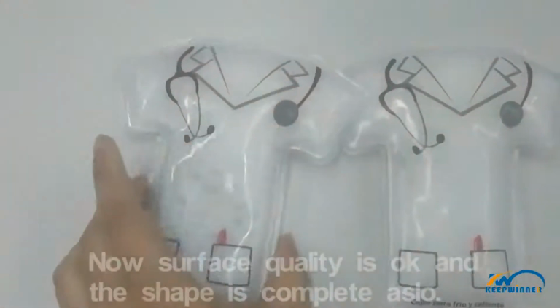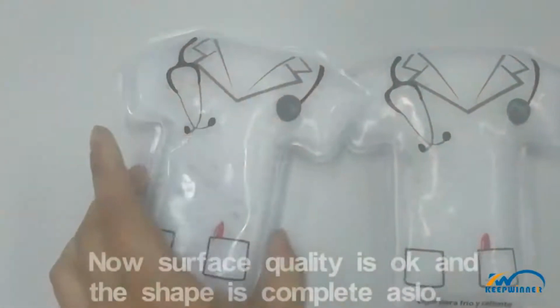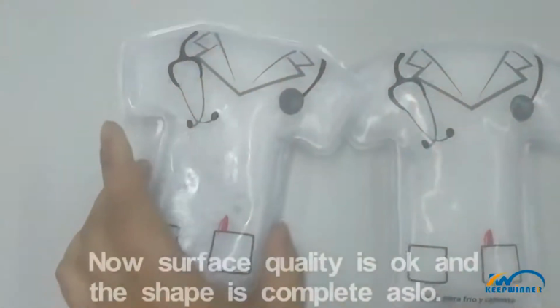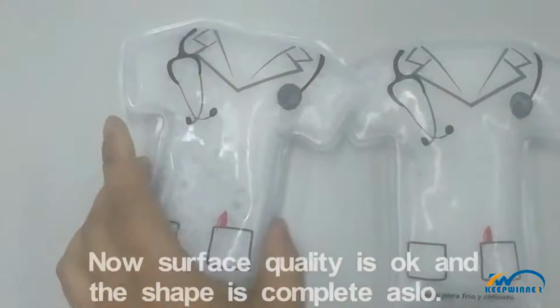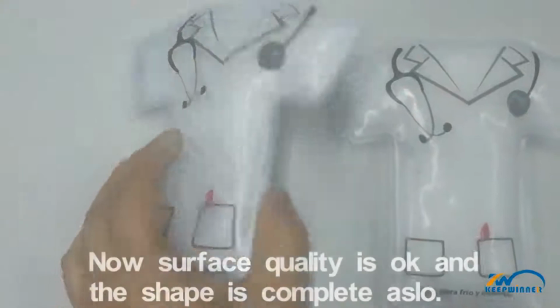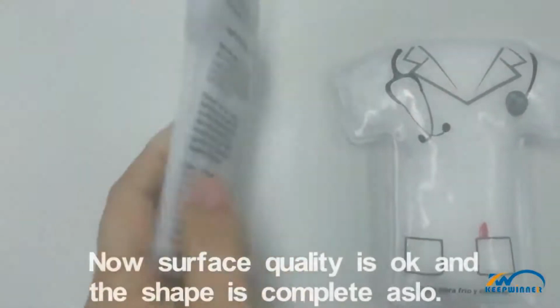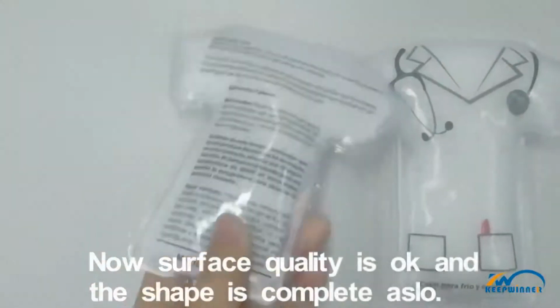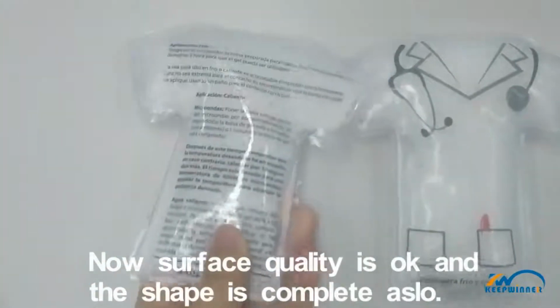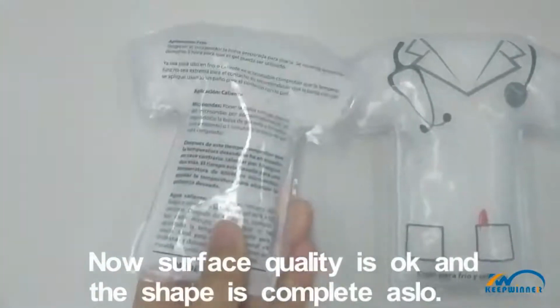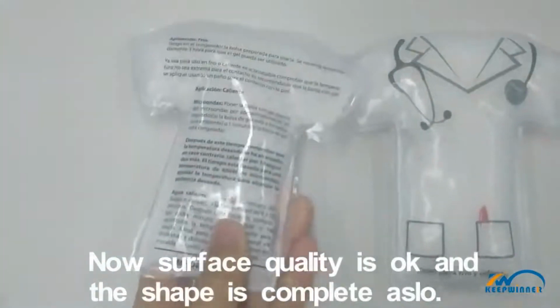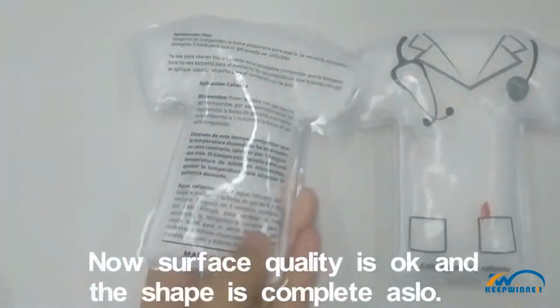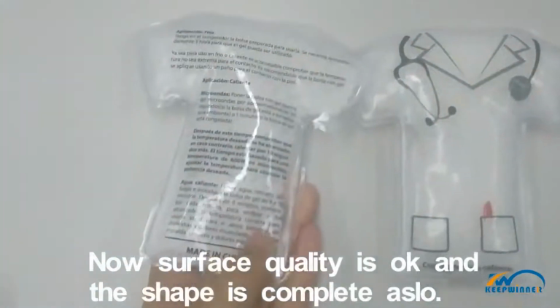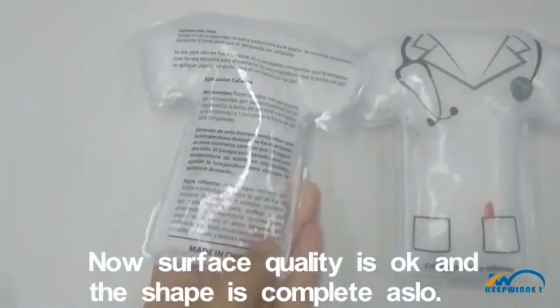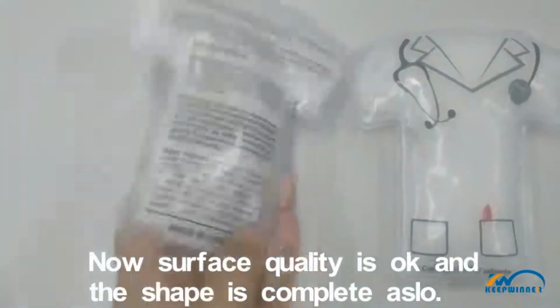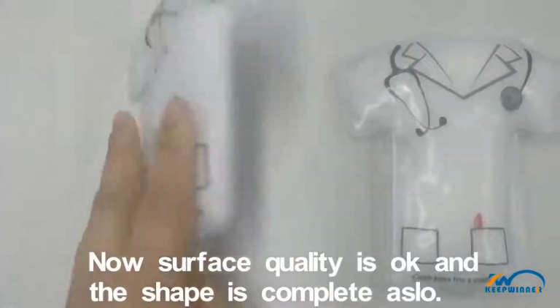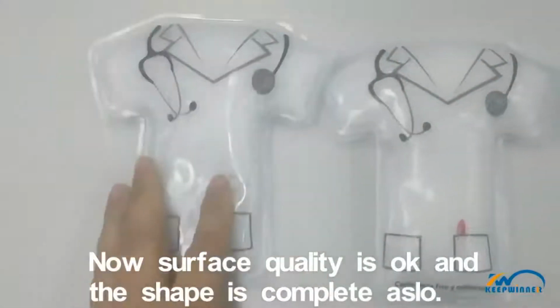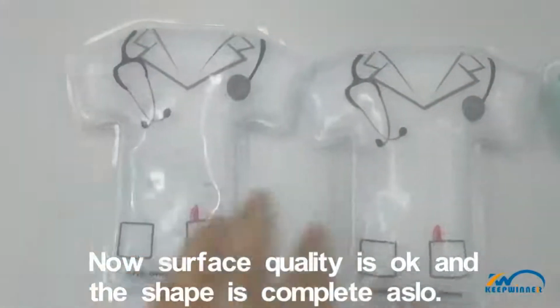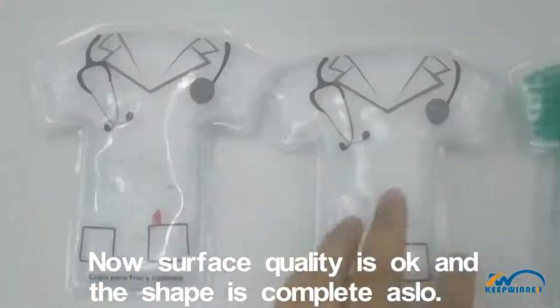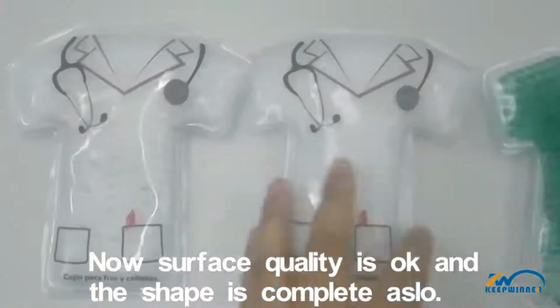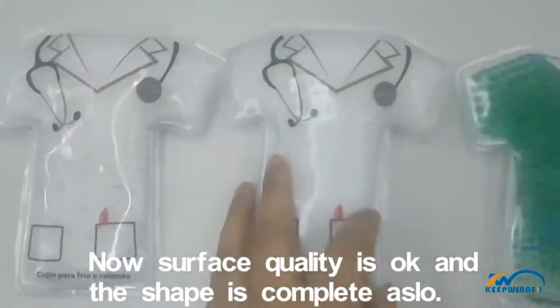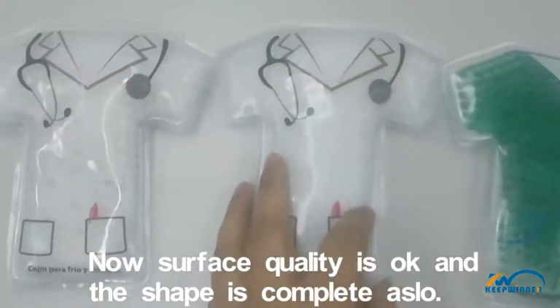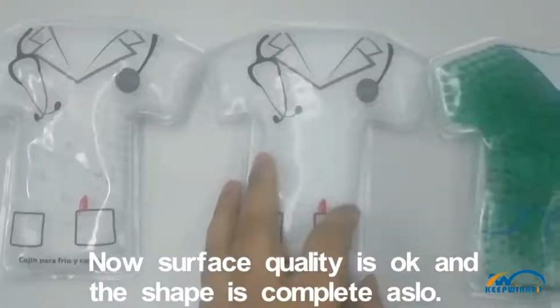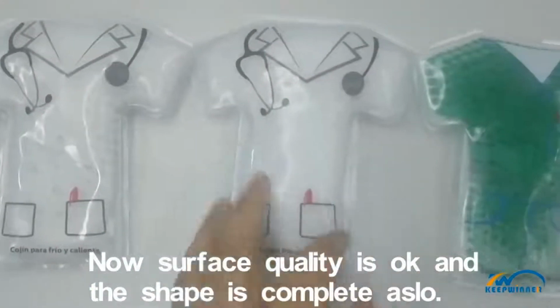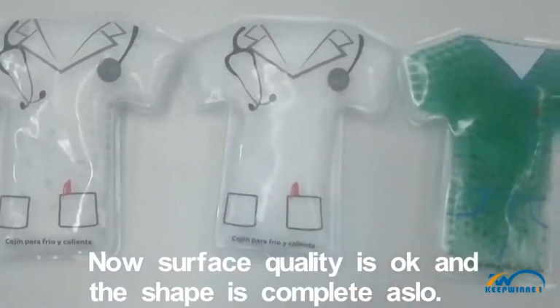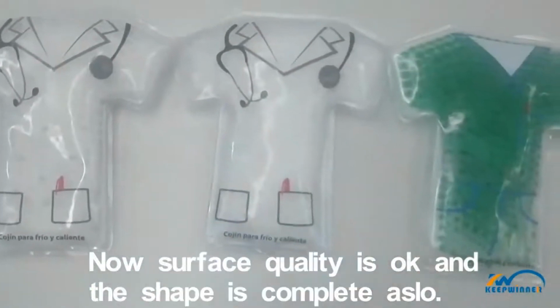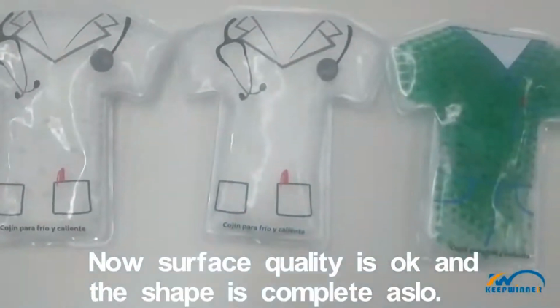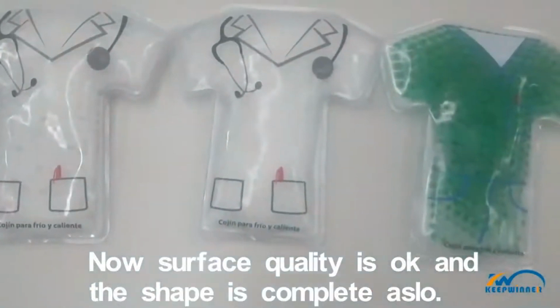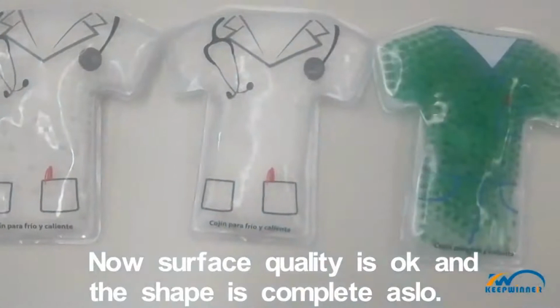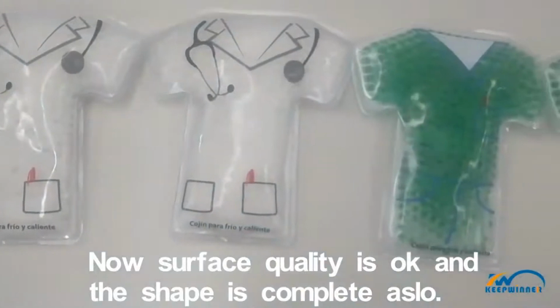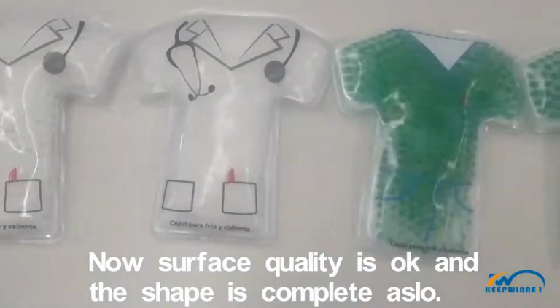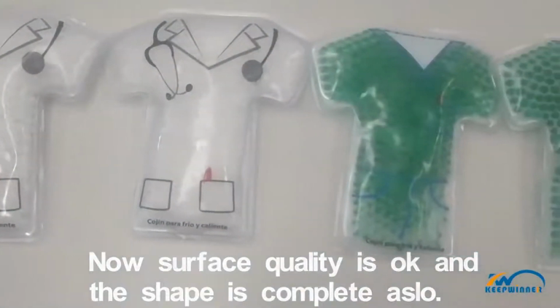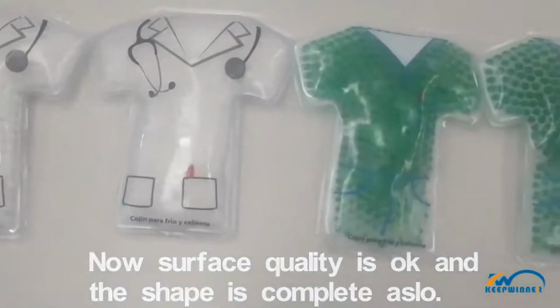Now, surface quality is OK and the shape is complete also.